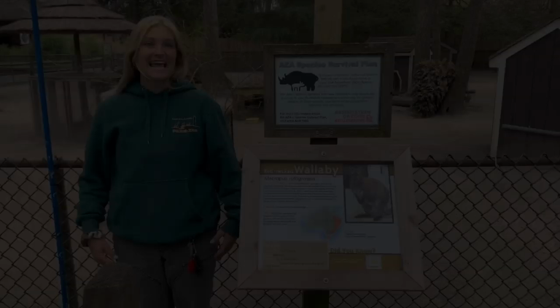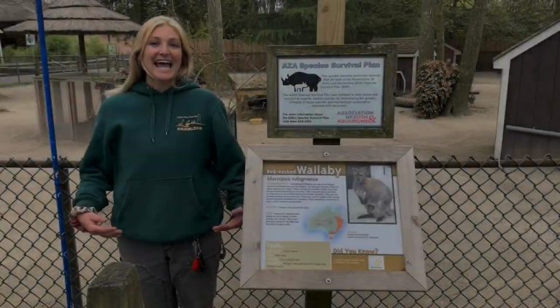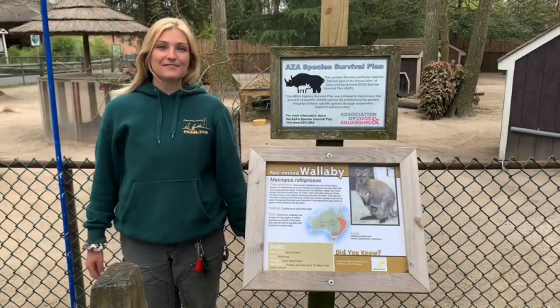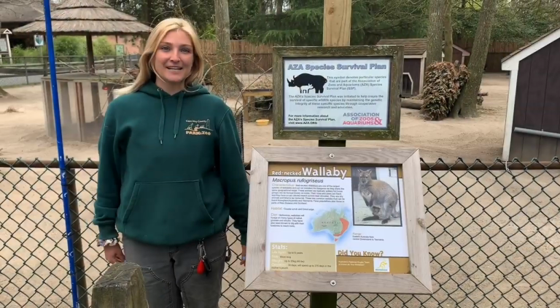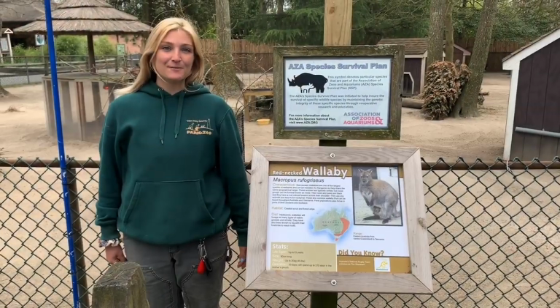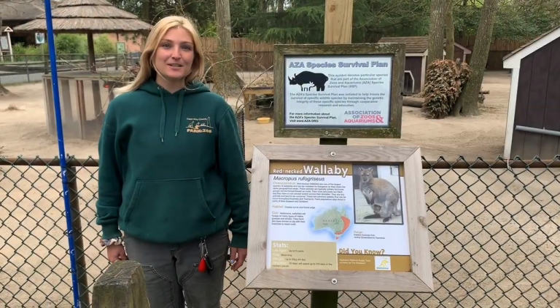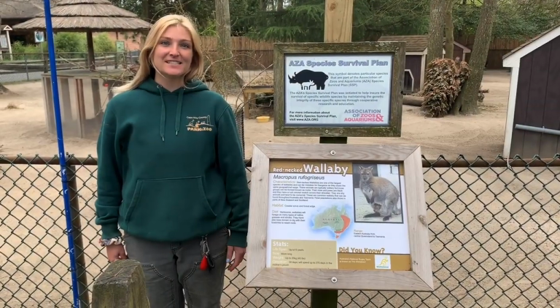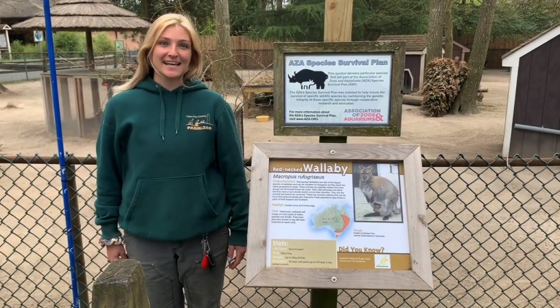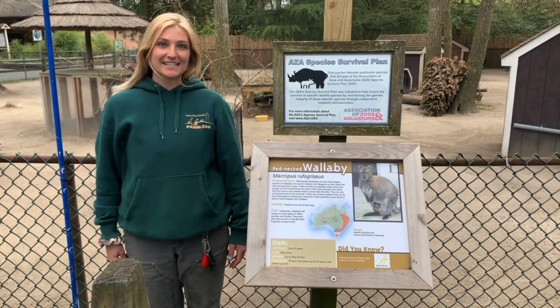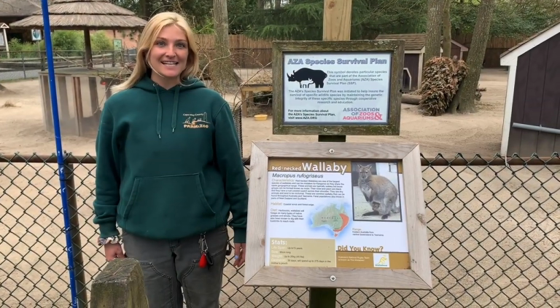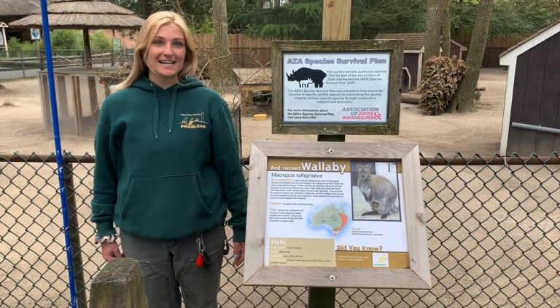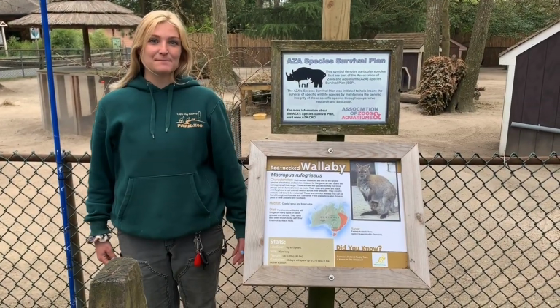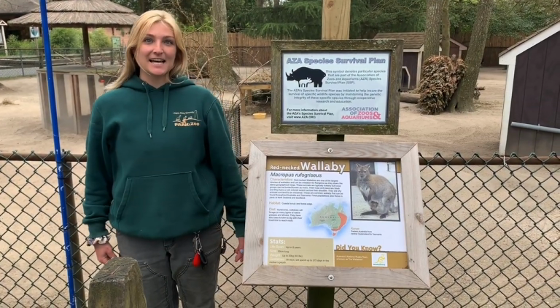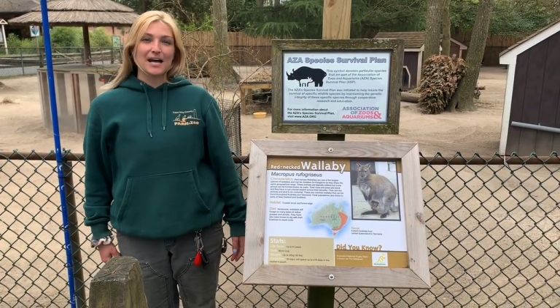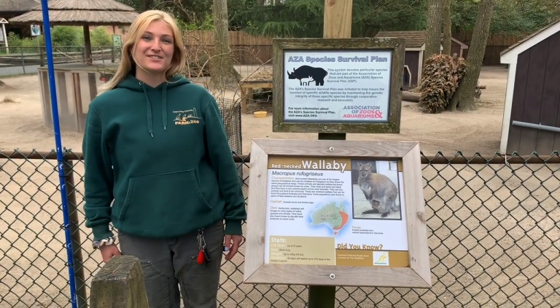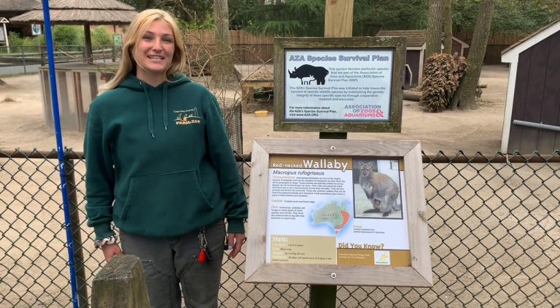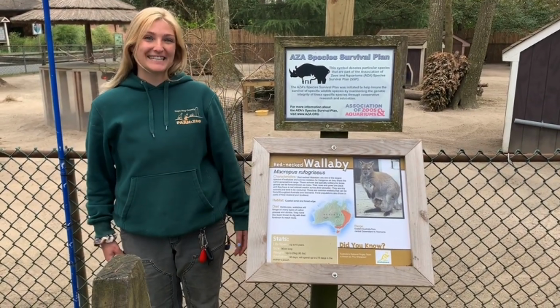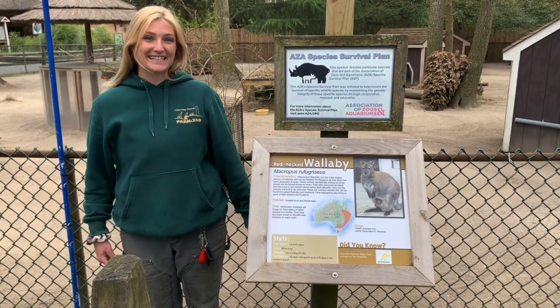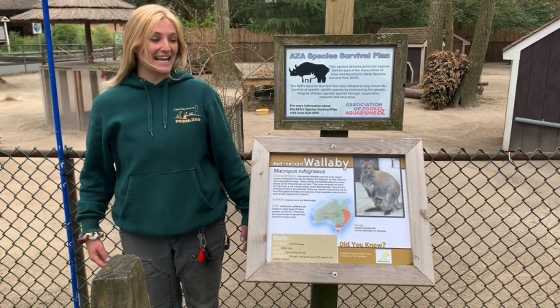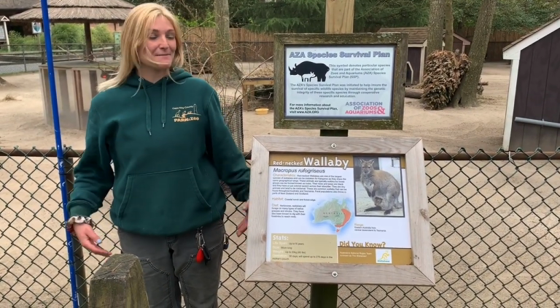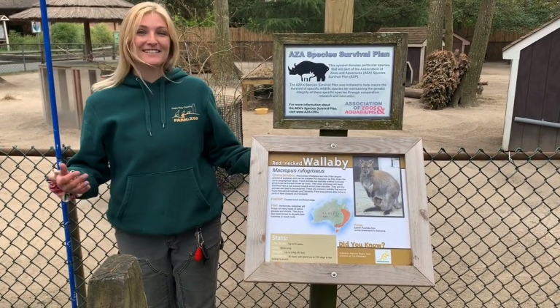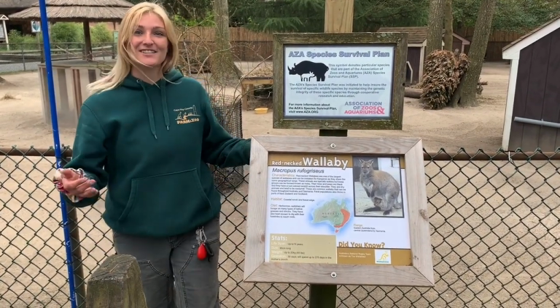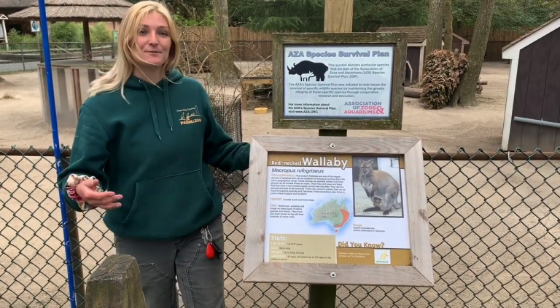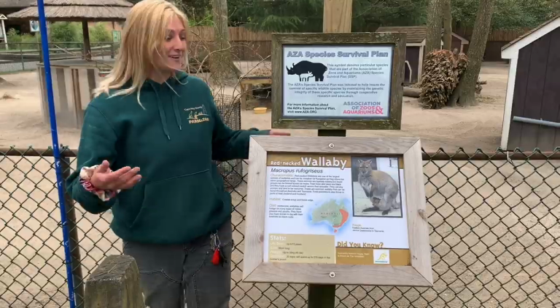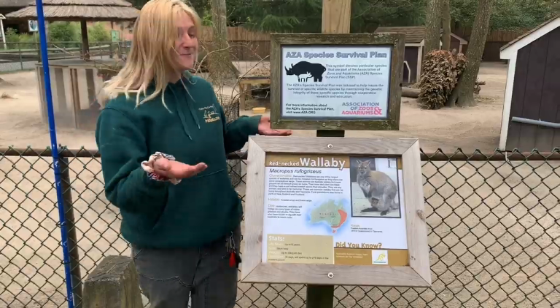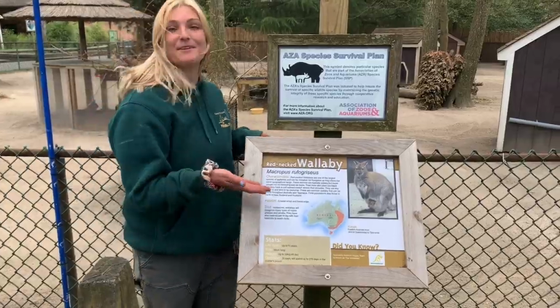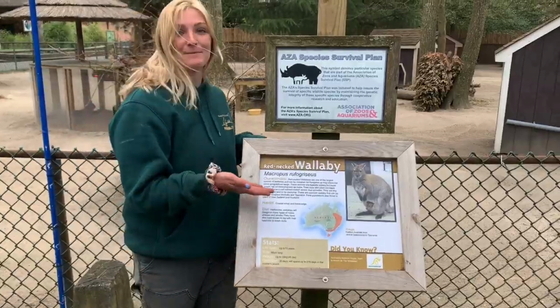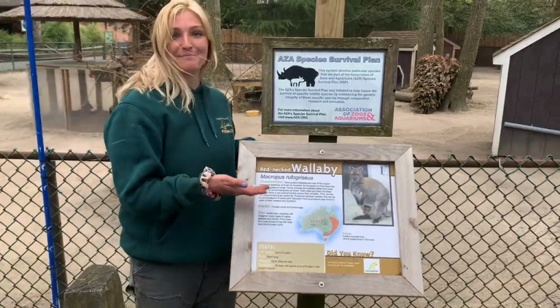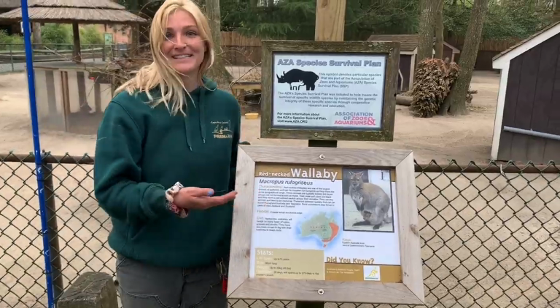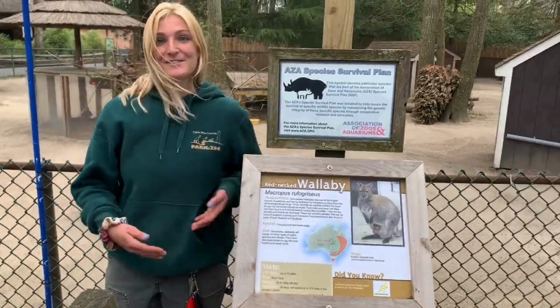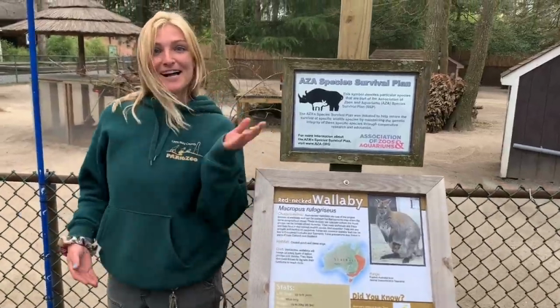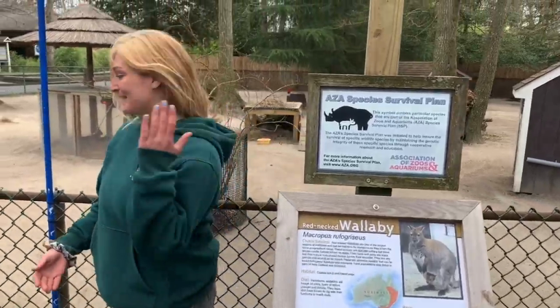Hey everyone, welcome to today's class. I'm Steph, I'm a zookeeper here, and I'm here to talk to you about our wallaby mob. So follow me.